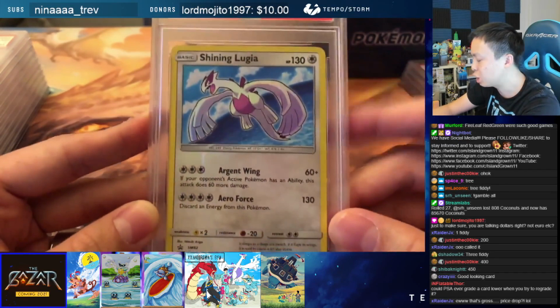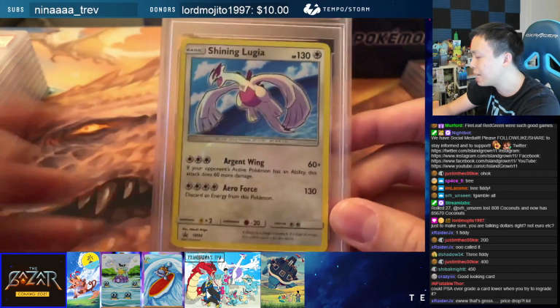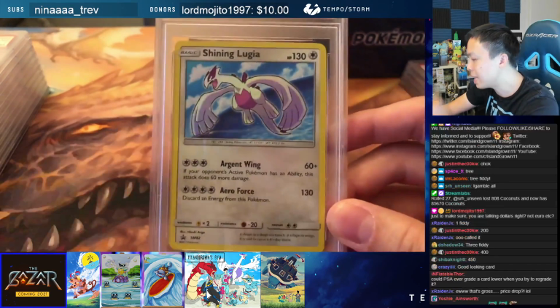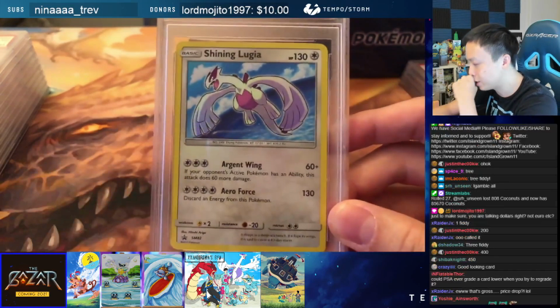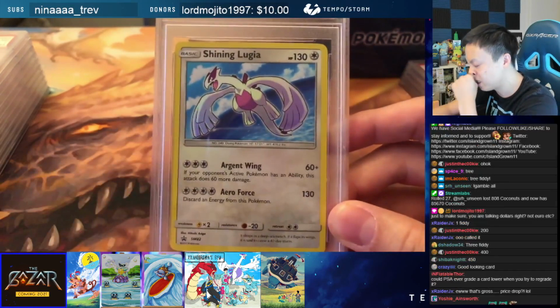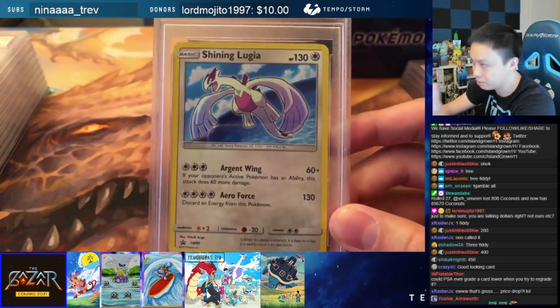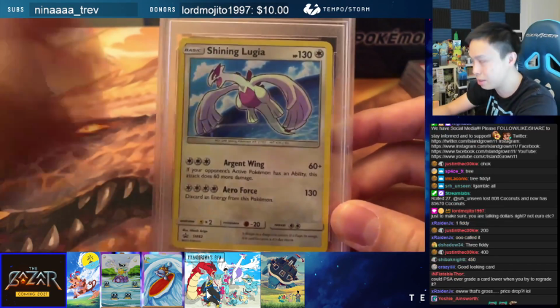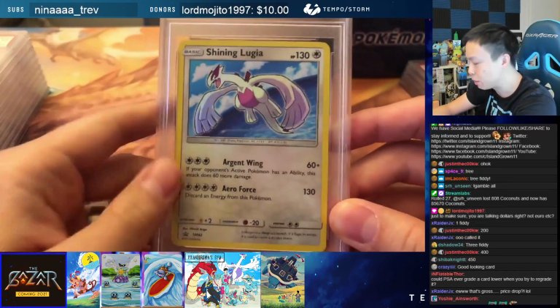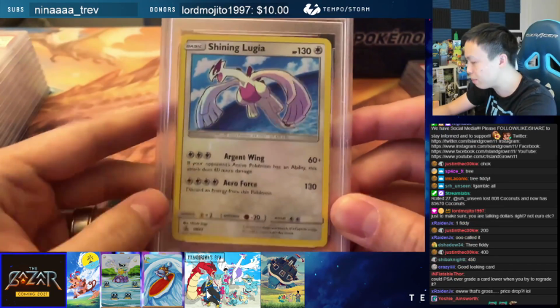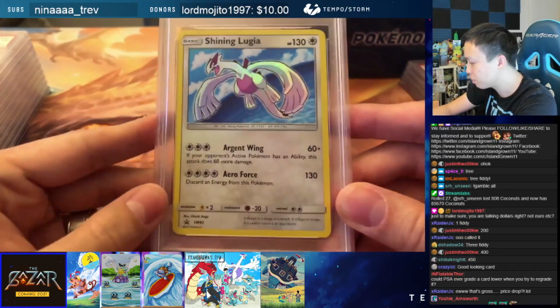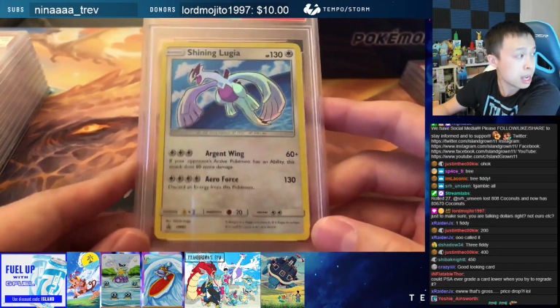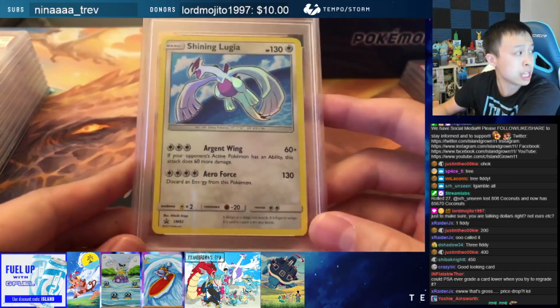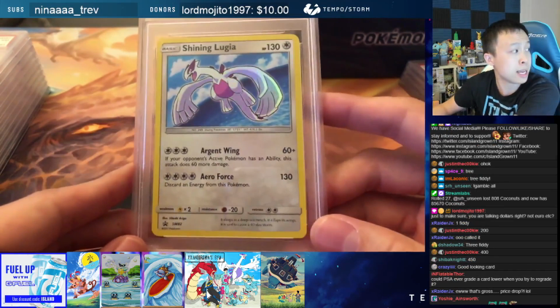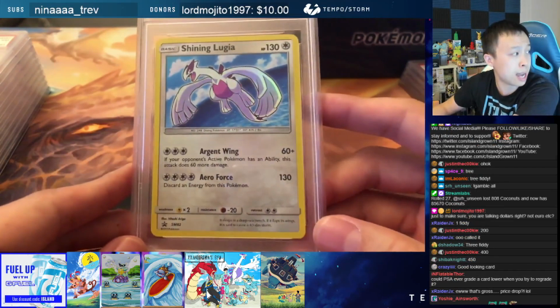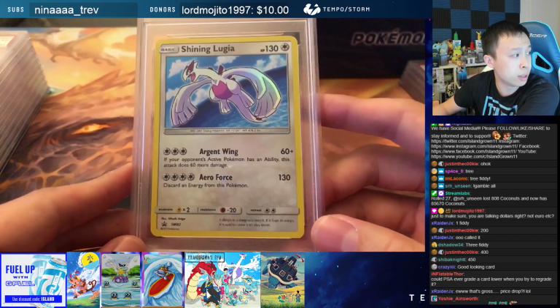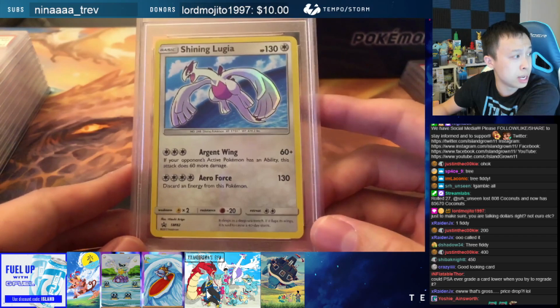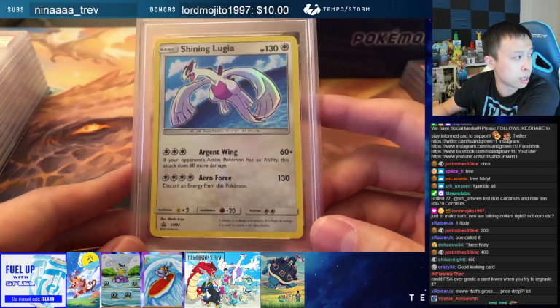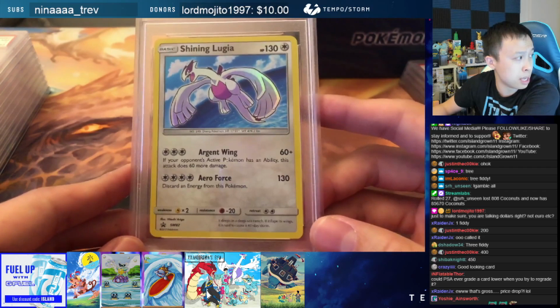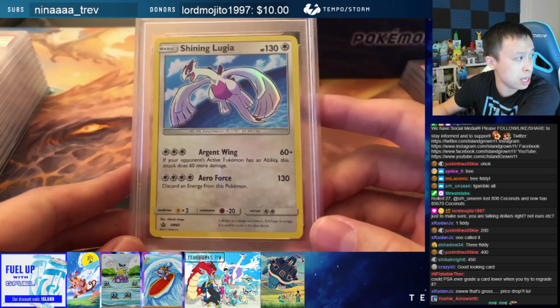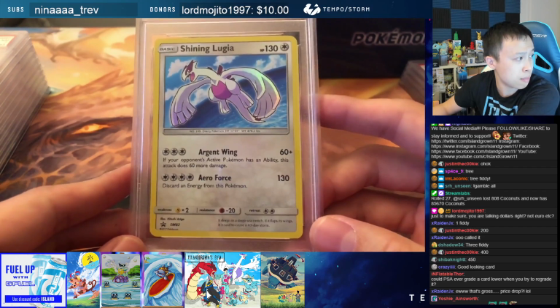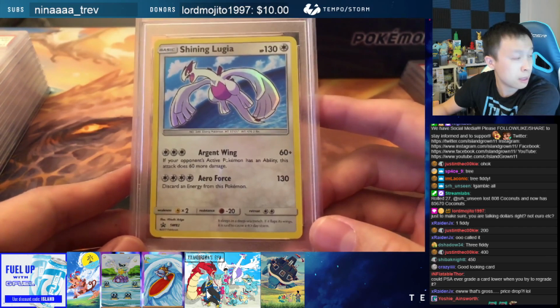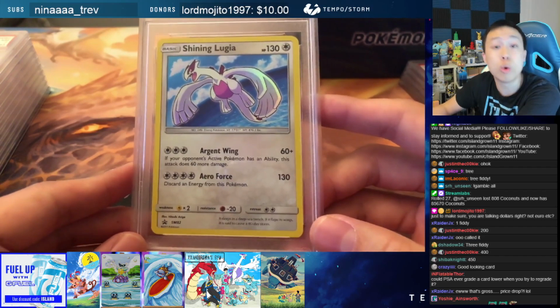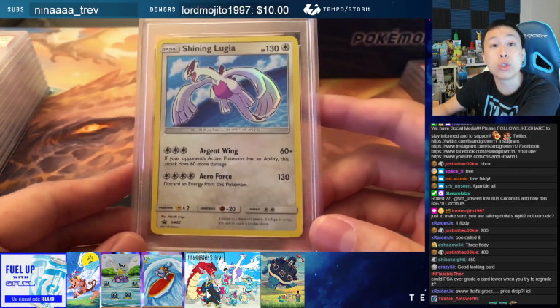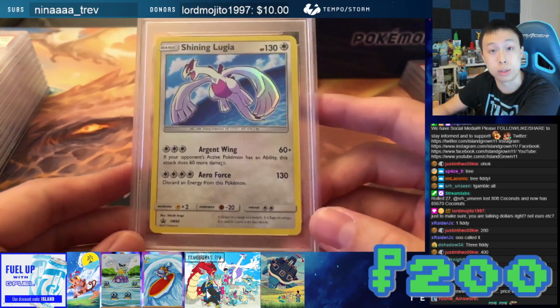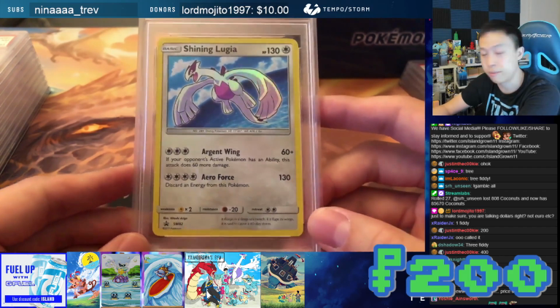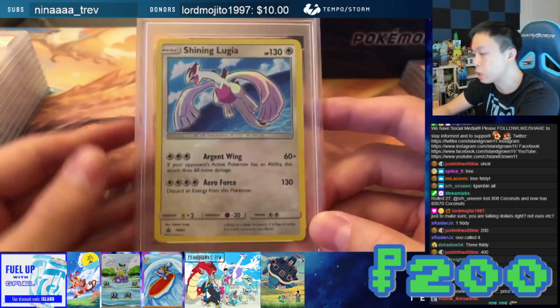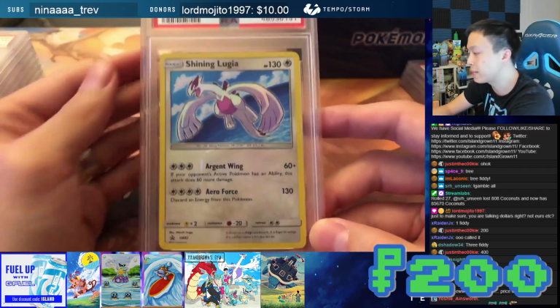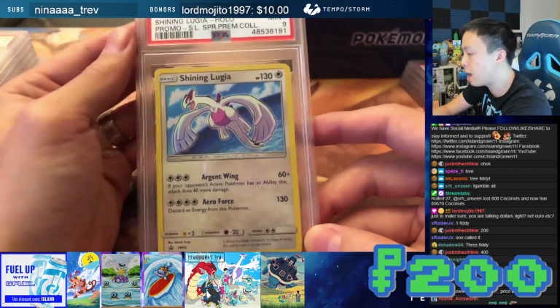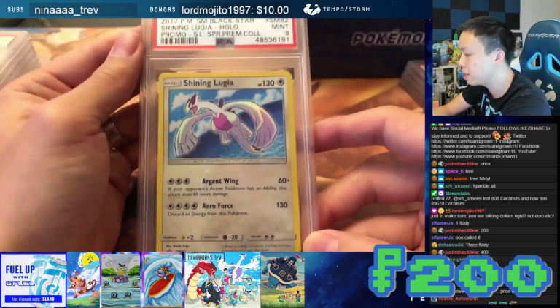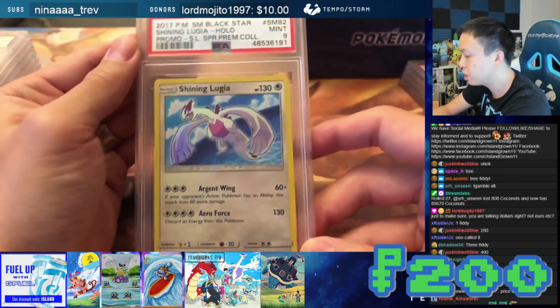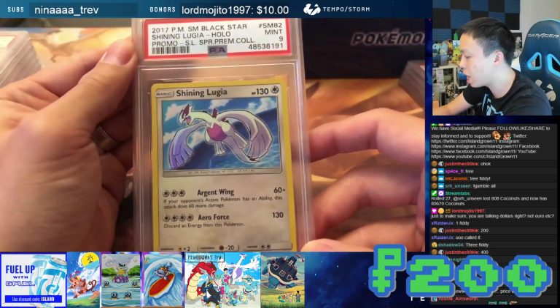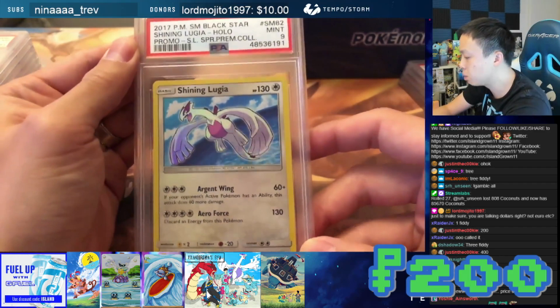Shining Legends was the name of the set. This PSA 9 is going to be $200 for this PSA 9 Shining Lugia.